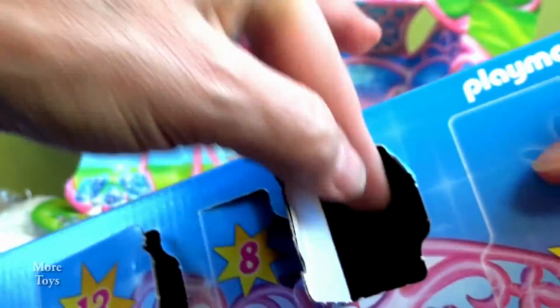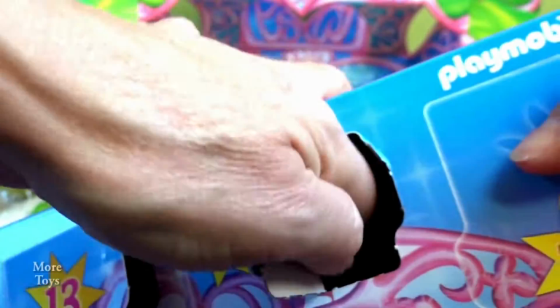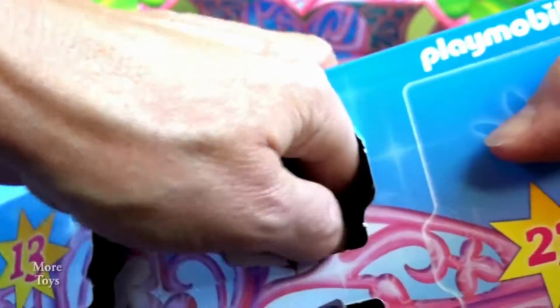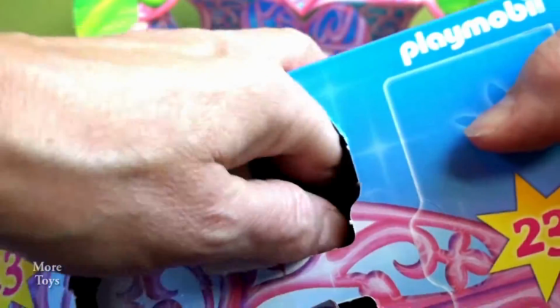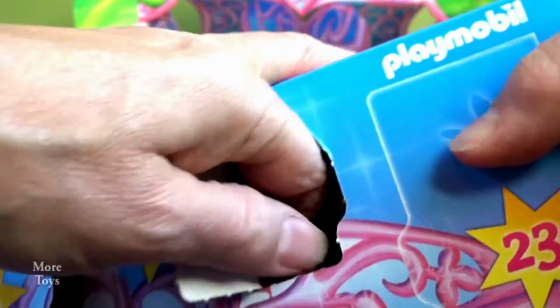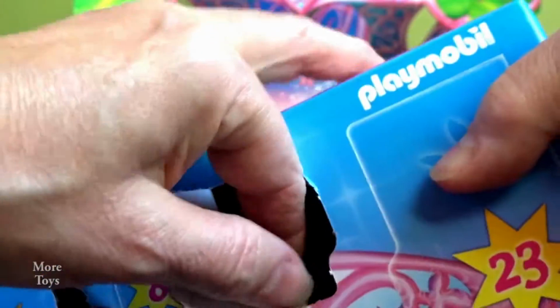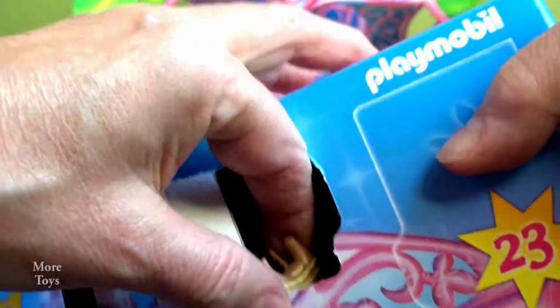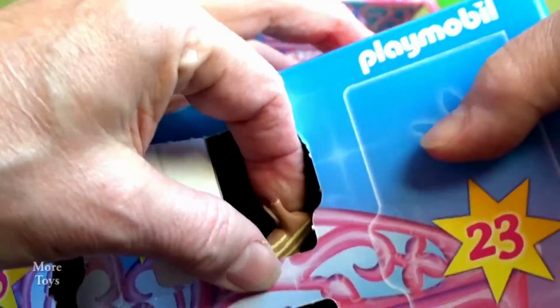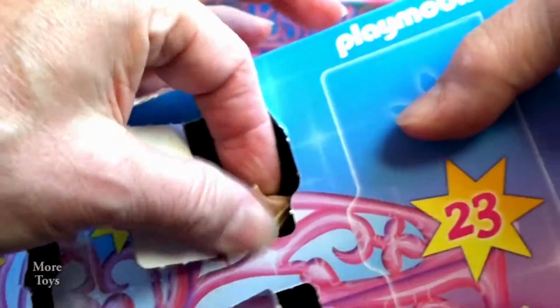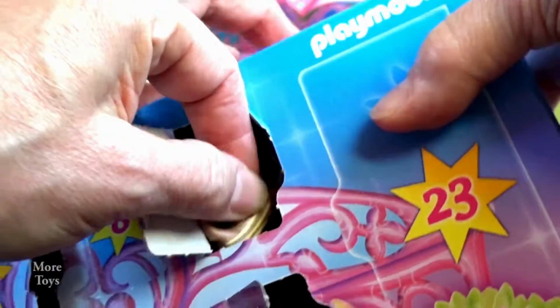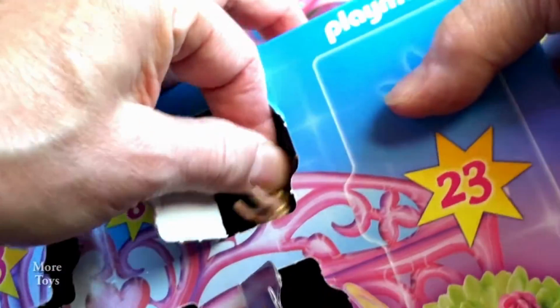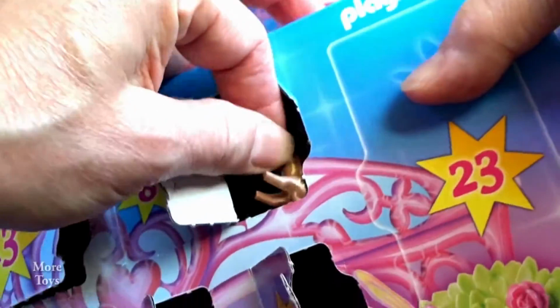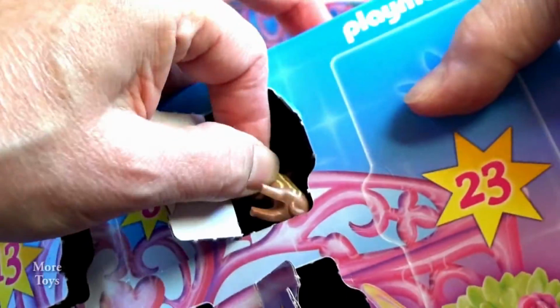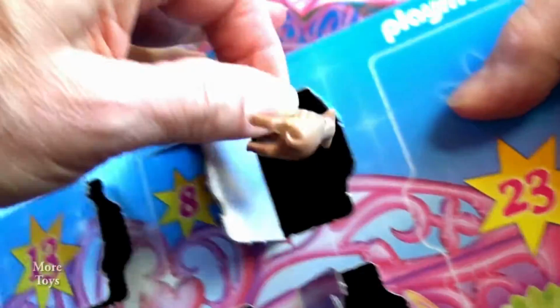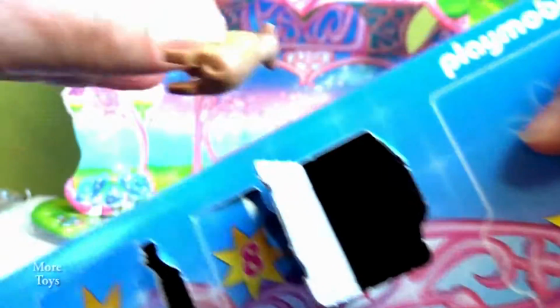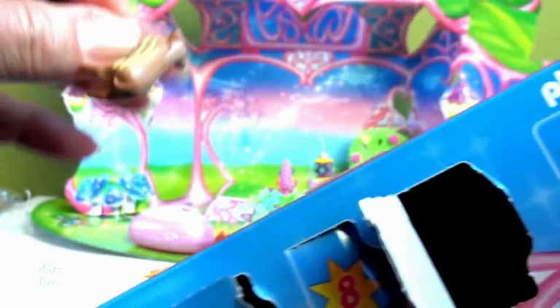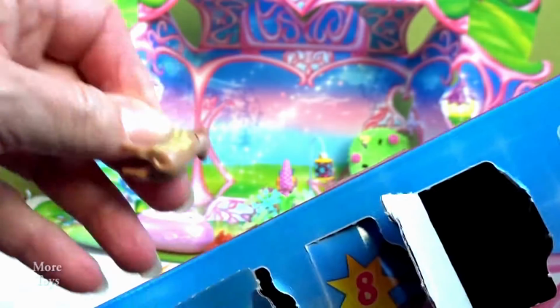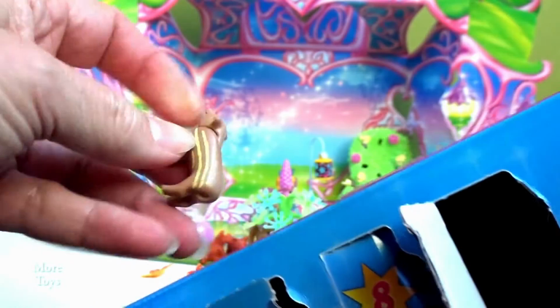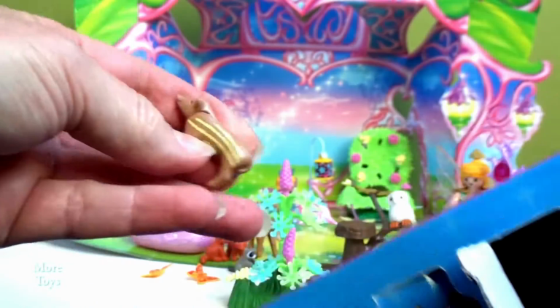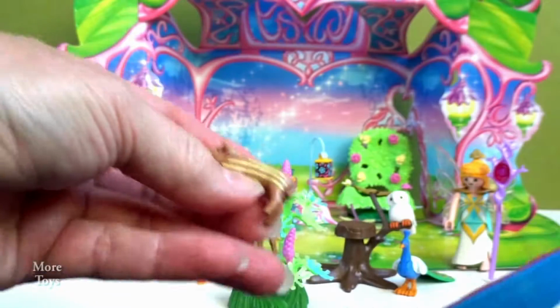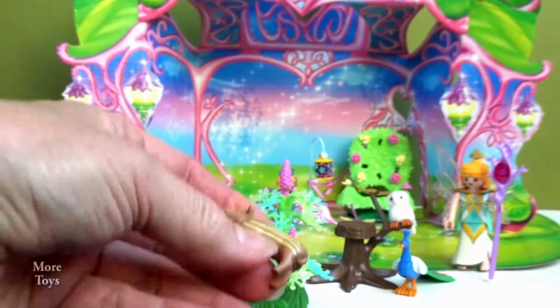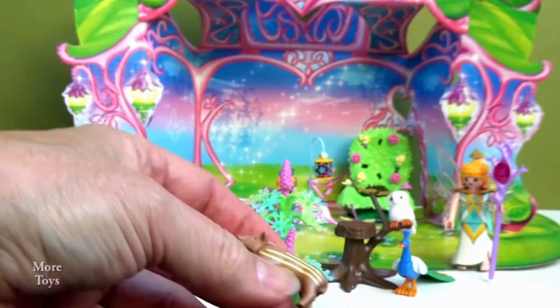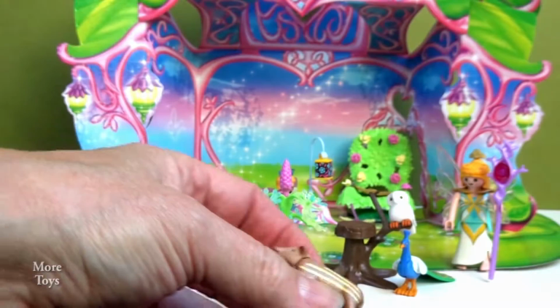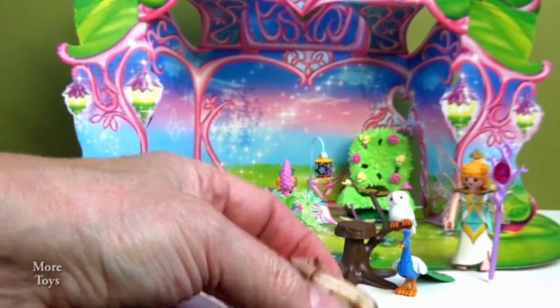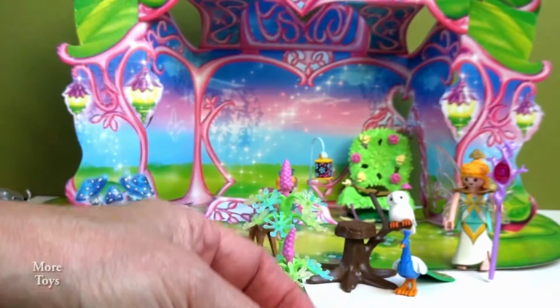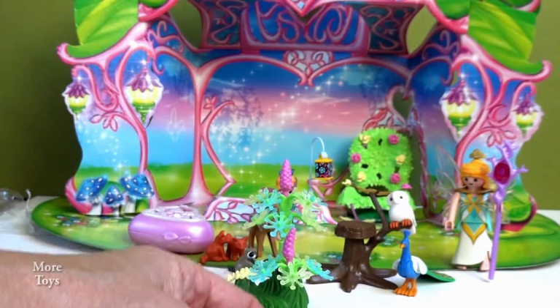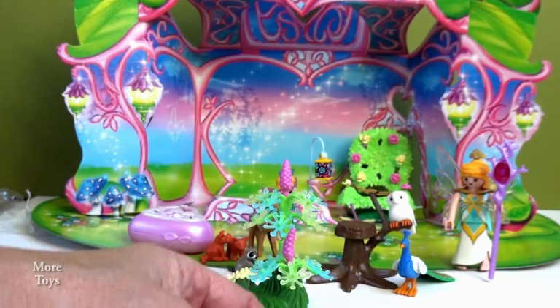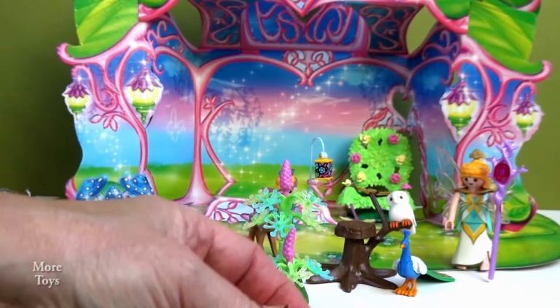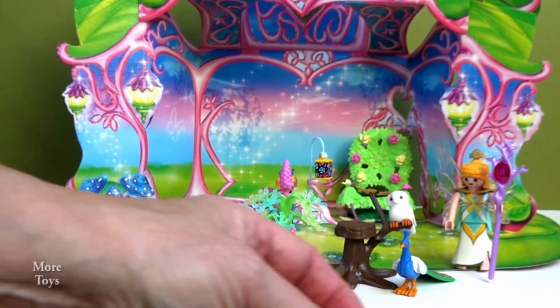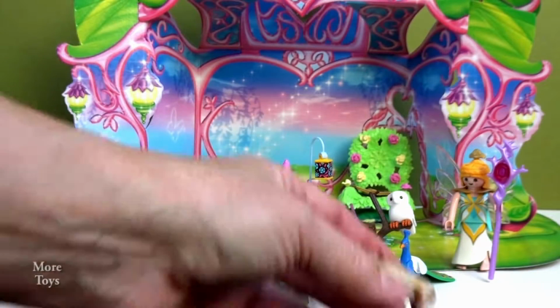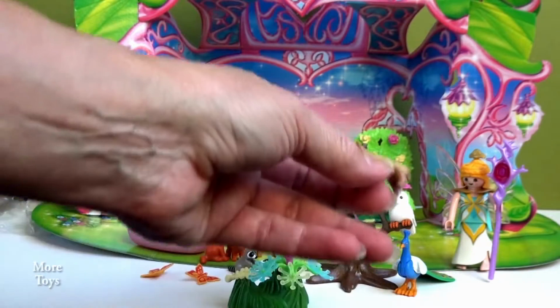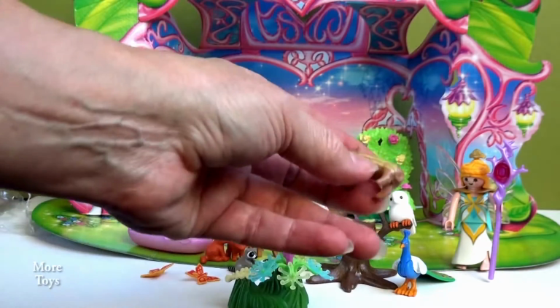Oh, come on. It's one of those wild pigs, boars or something — a little baby one.